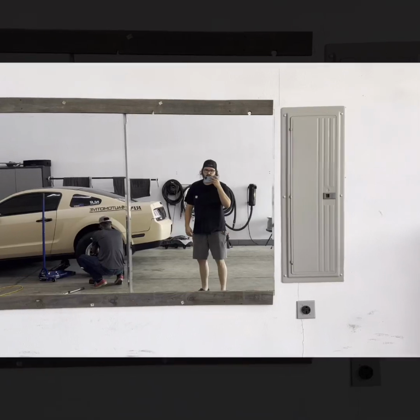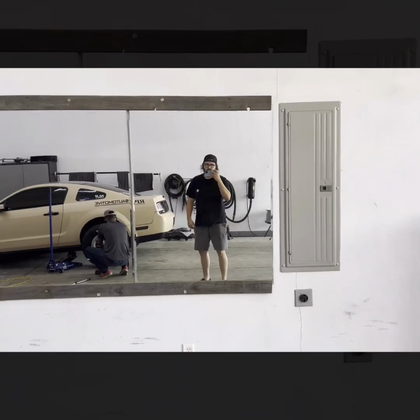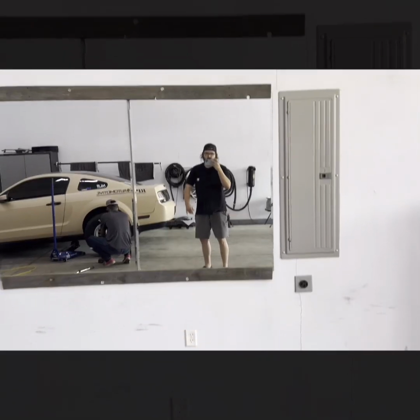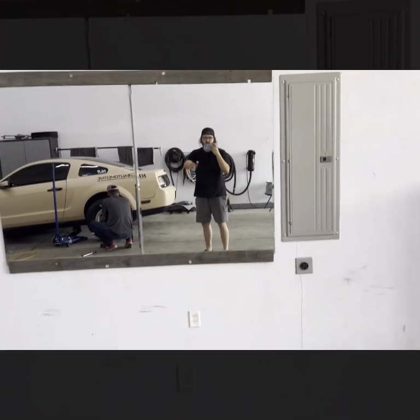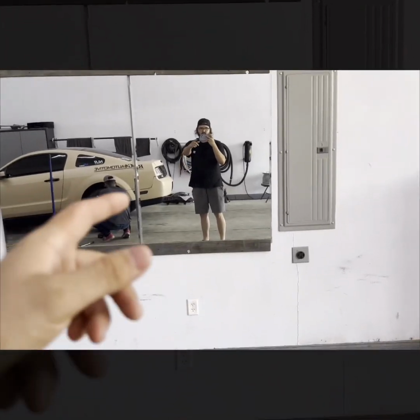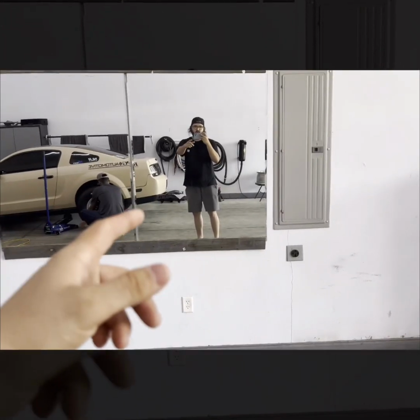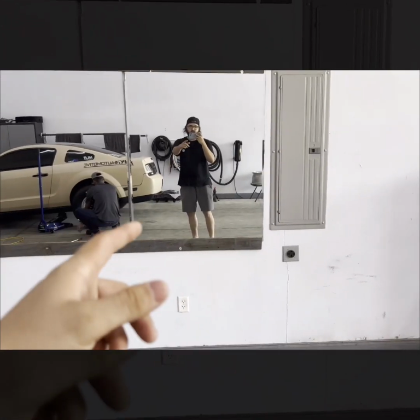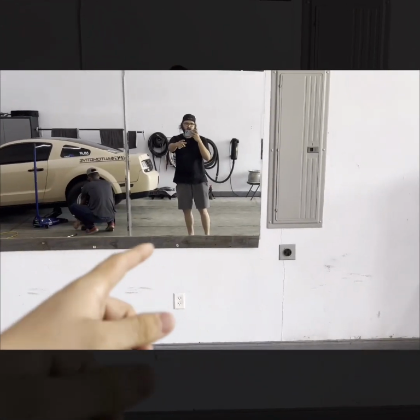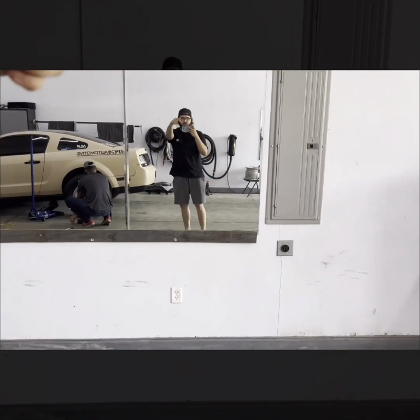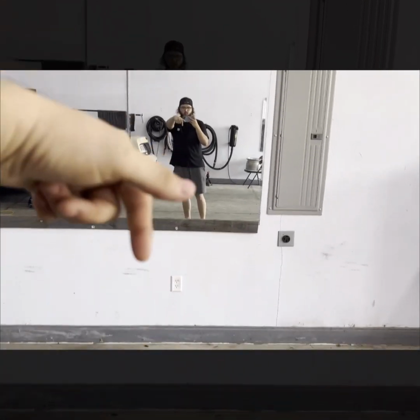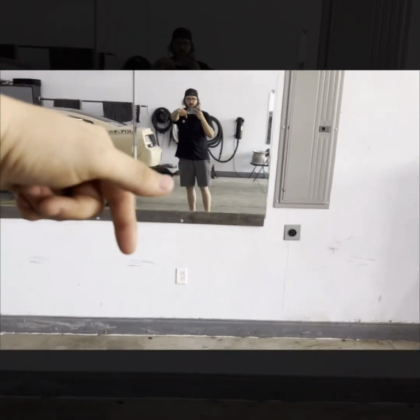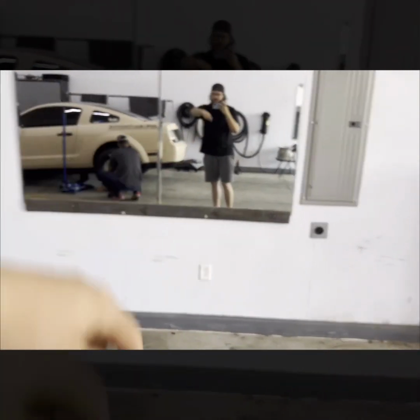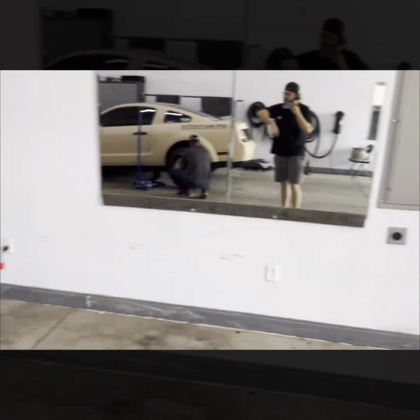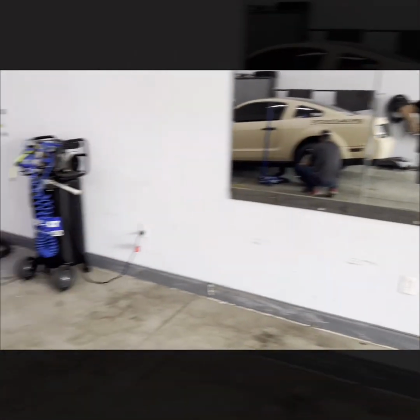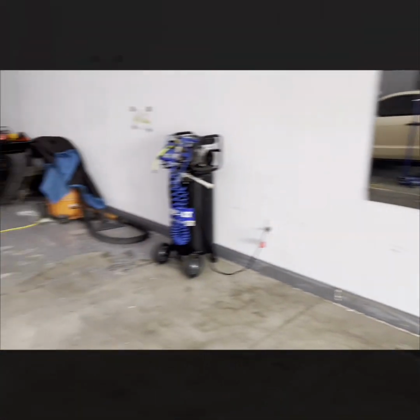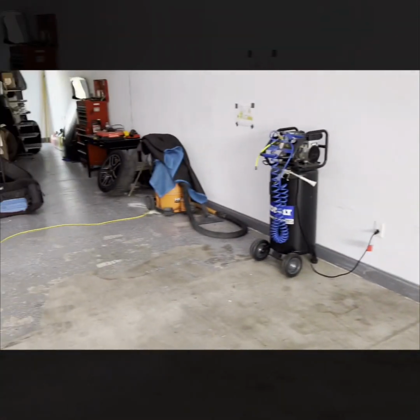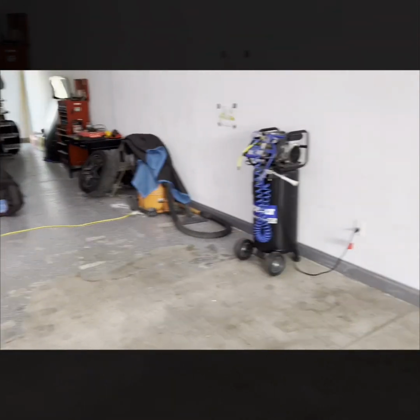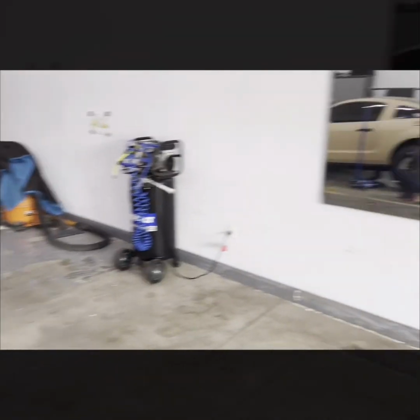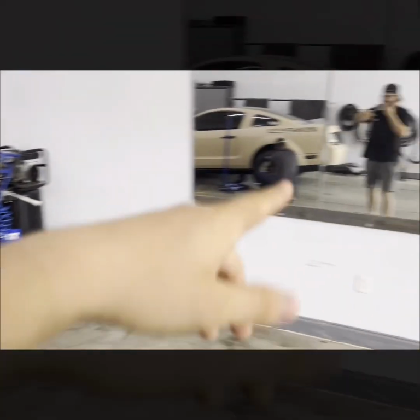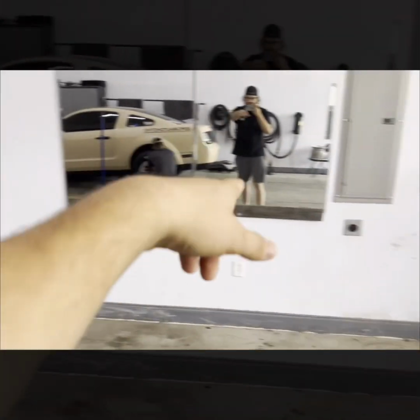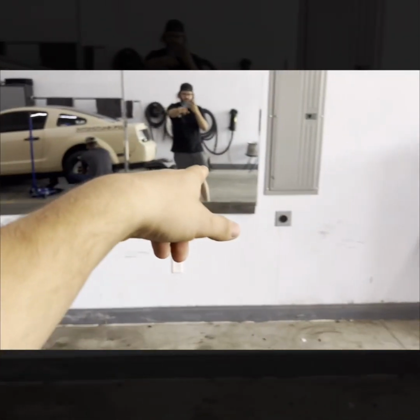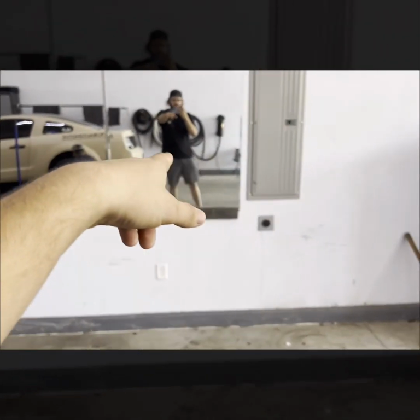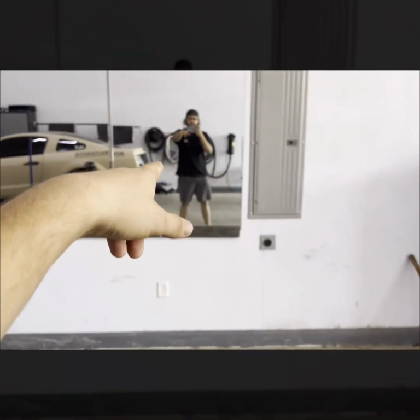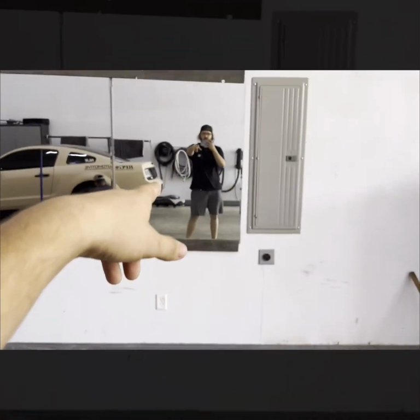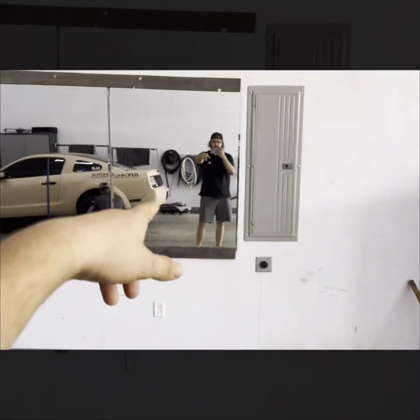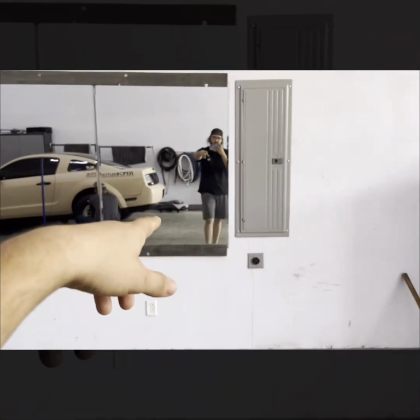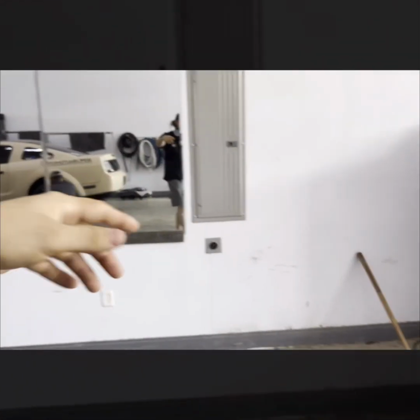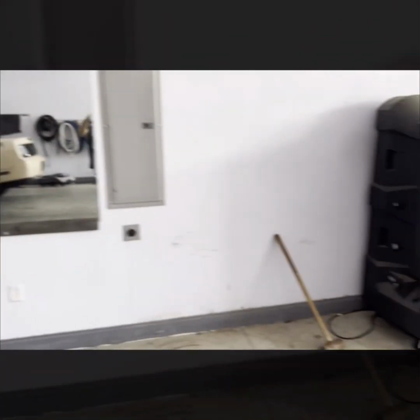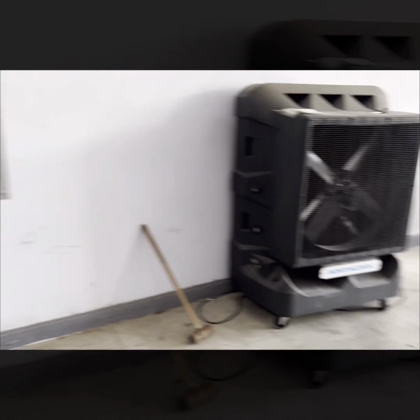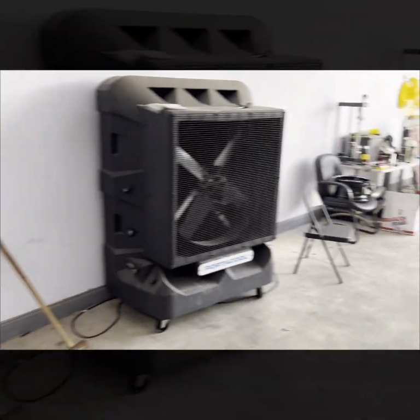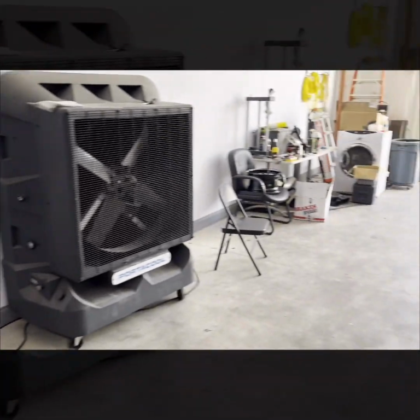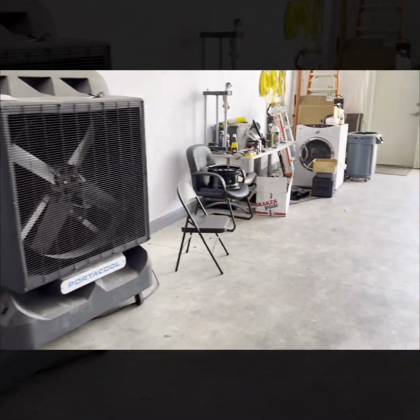What's going on y'all? Welcome back. Here are the mods I was talking about last video.